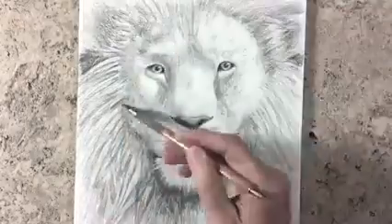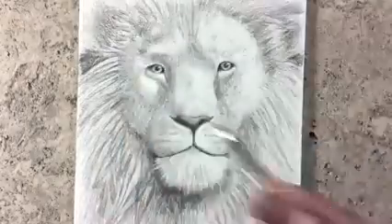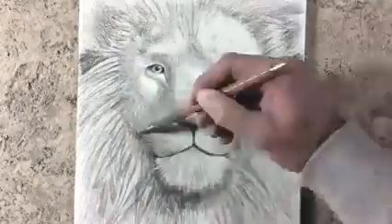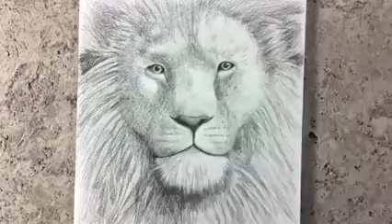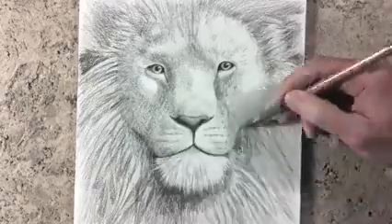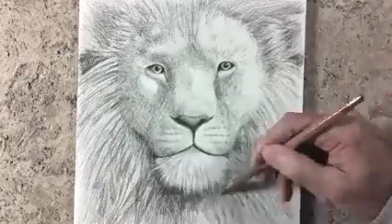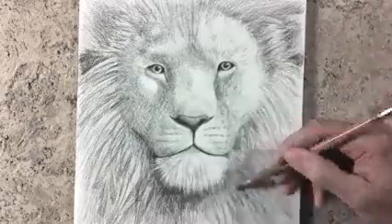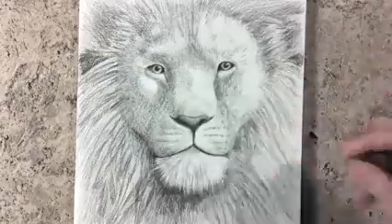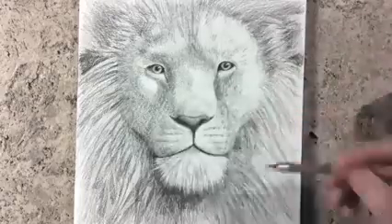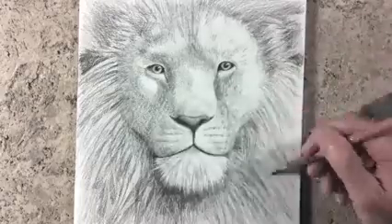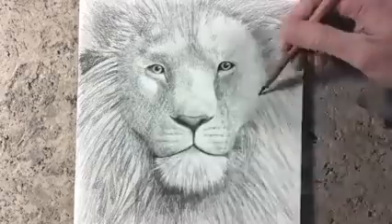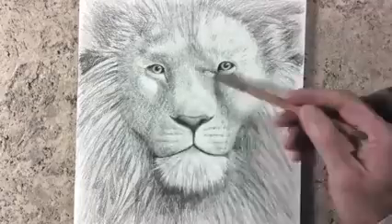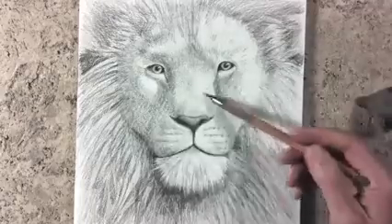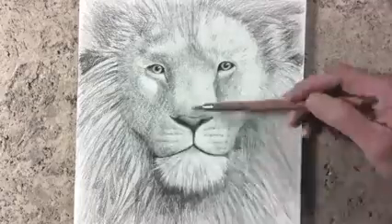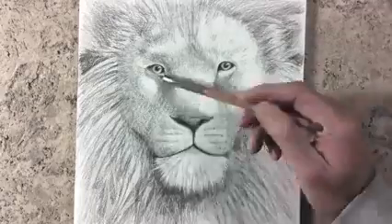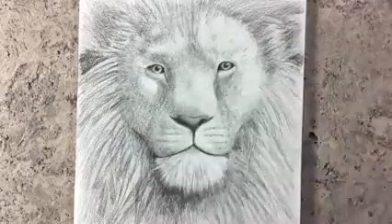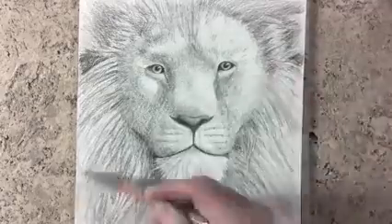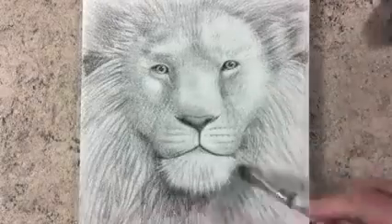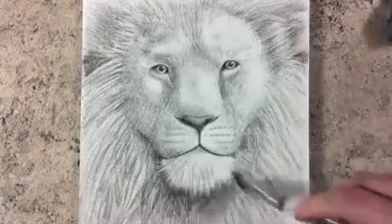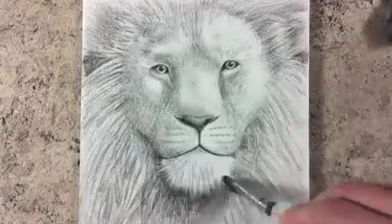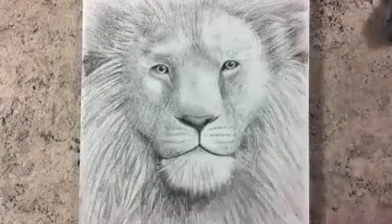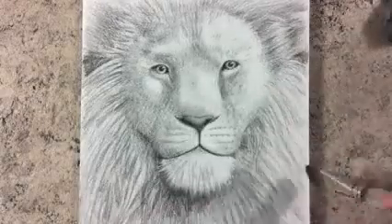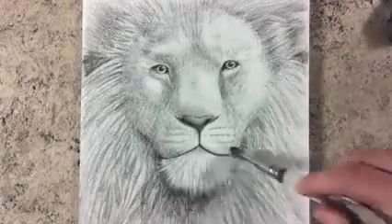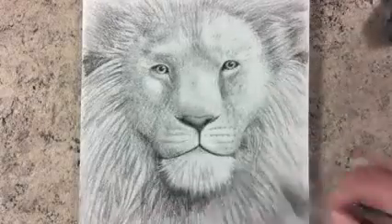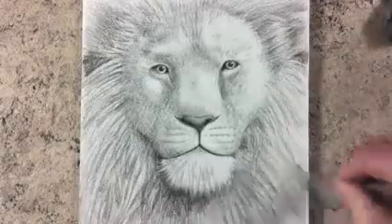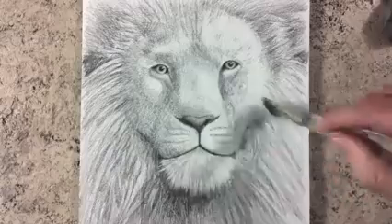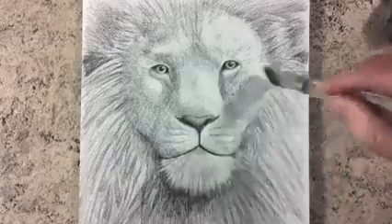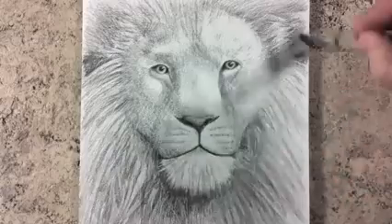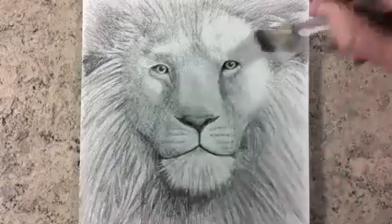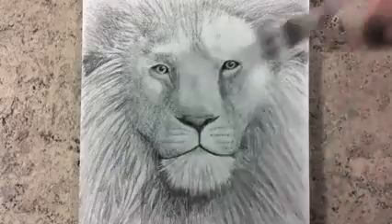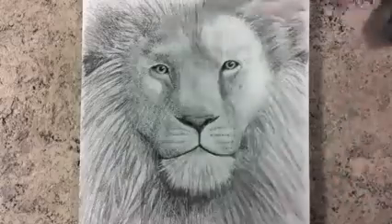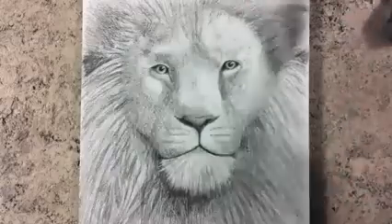I think the mane looks a little bit stiff, so let's soften it with a brush. And also we can give some shades with it.